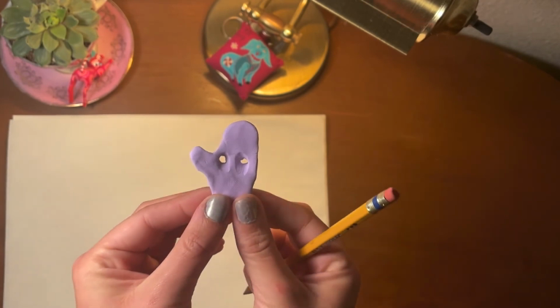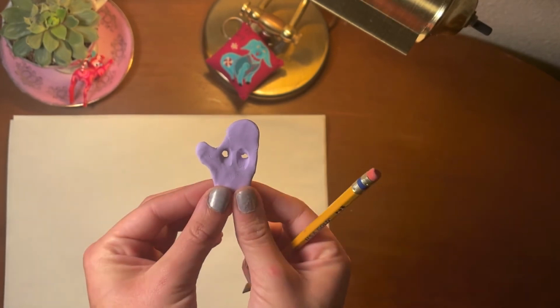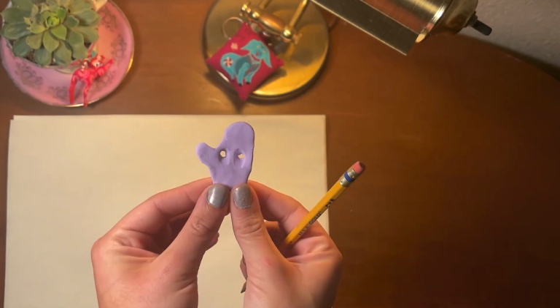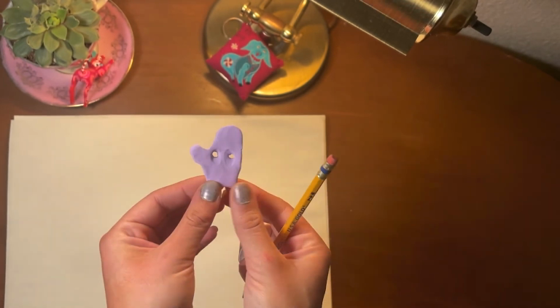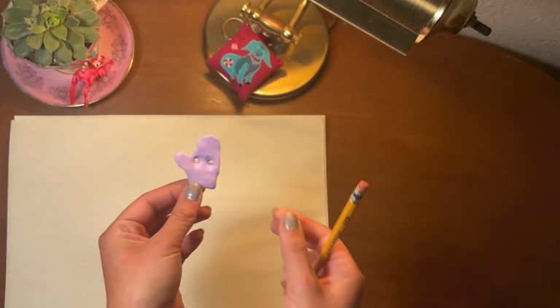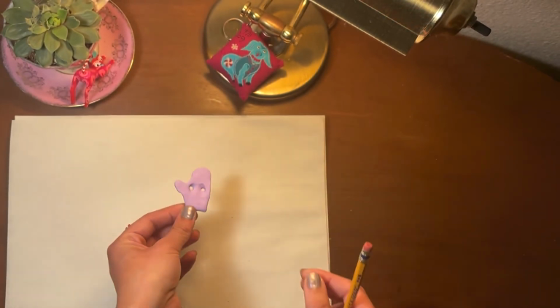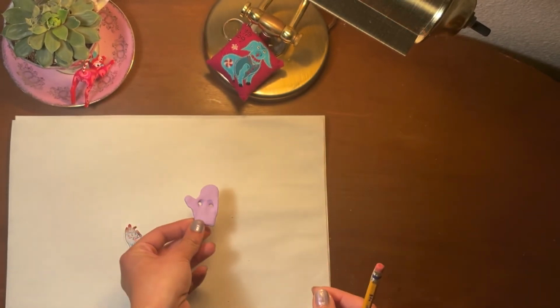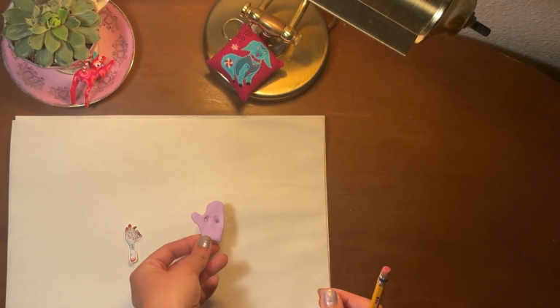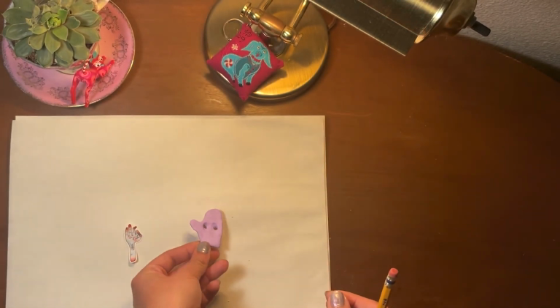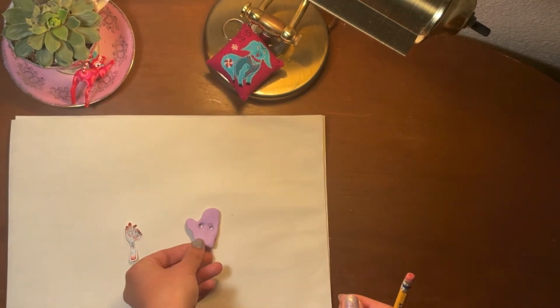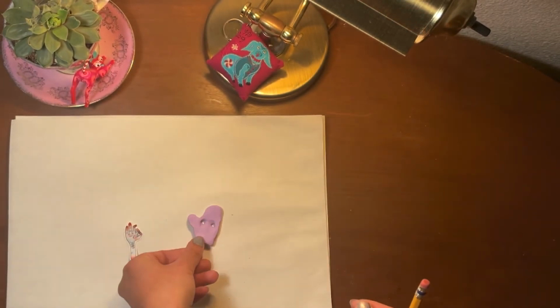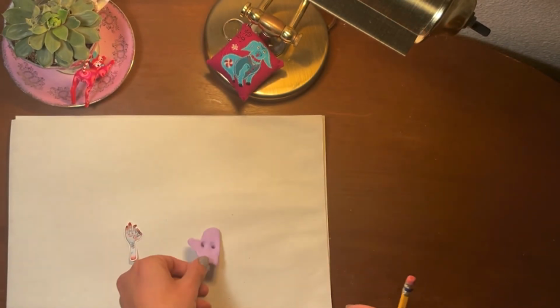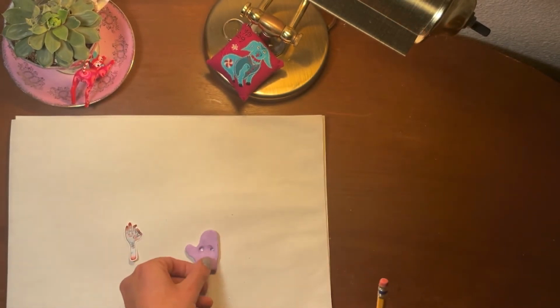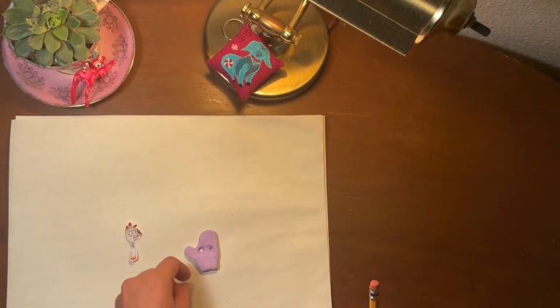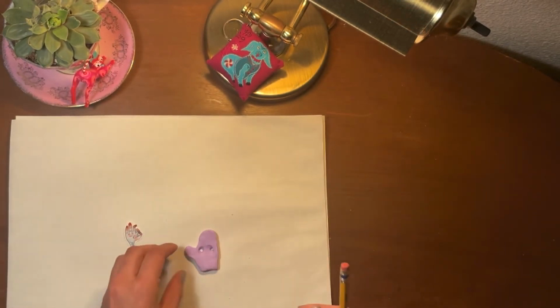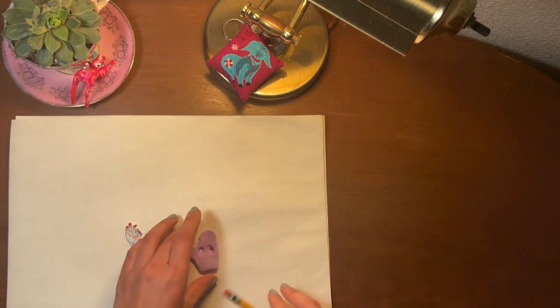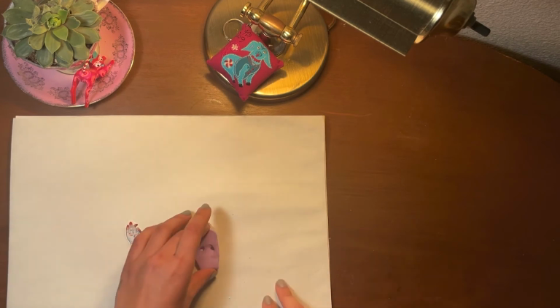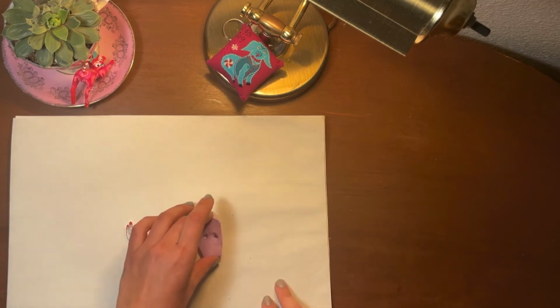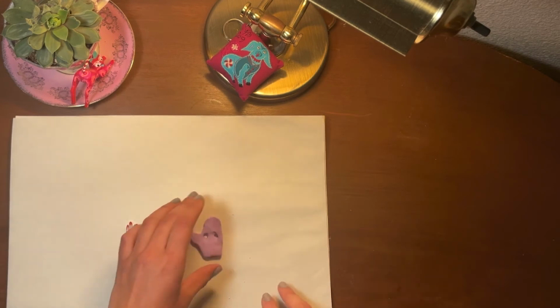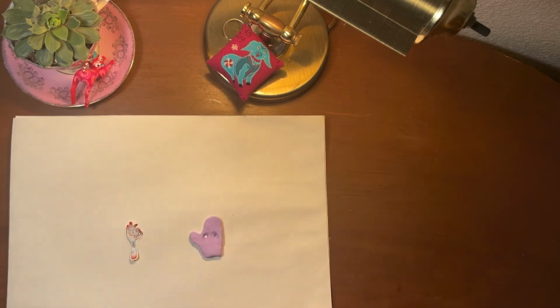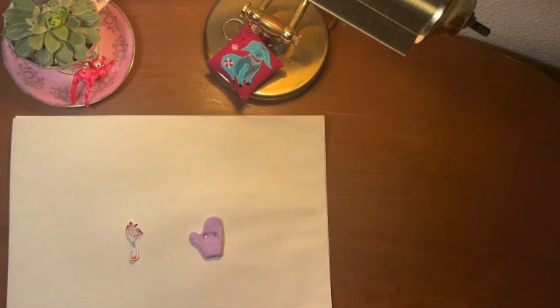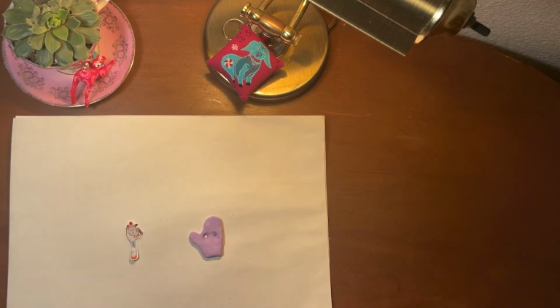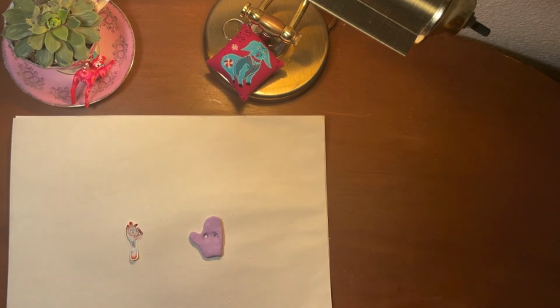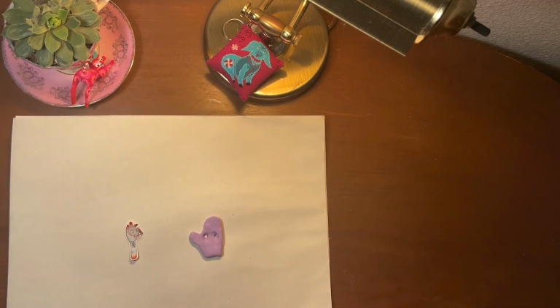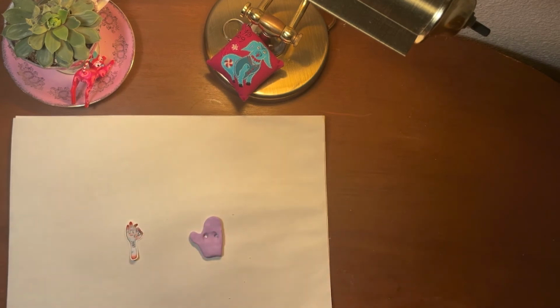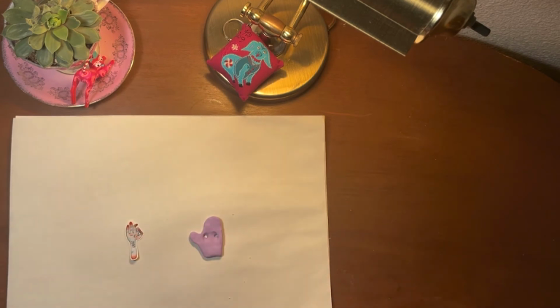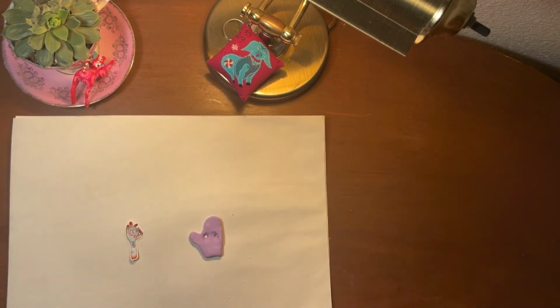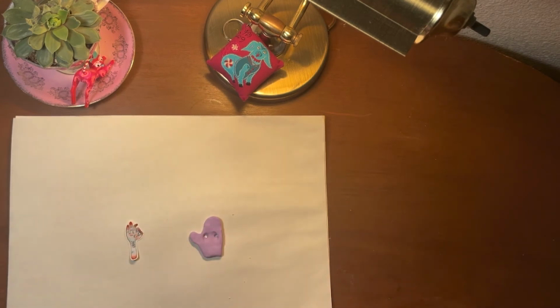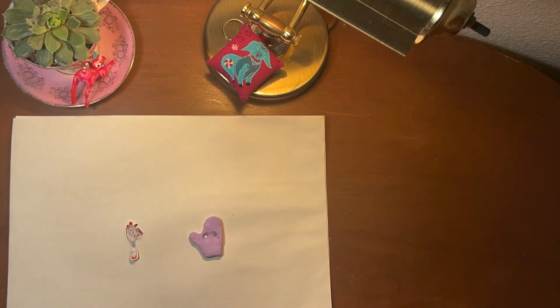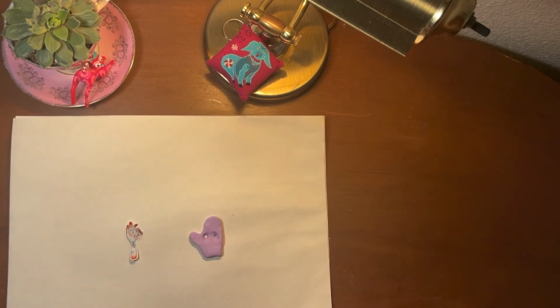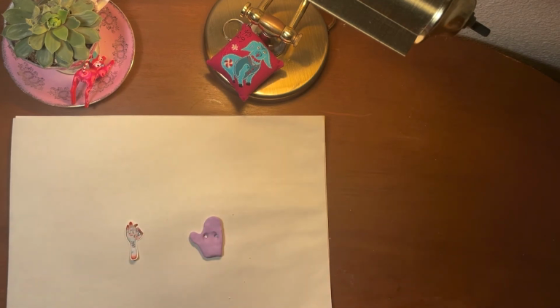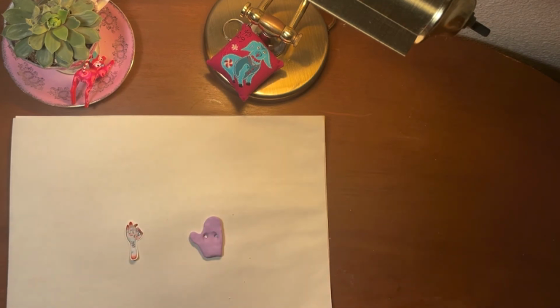Remember our napkin from earlier? I'm going to wipe my pencil off so the clay doesn't dry onto it.